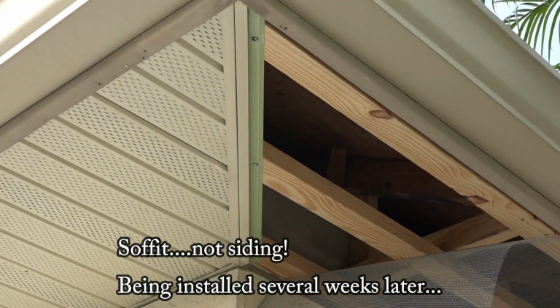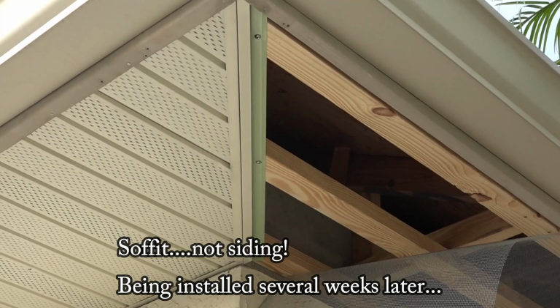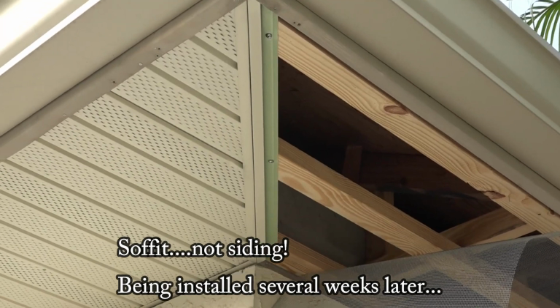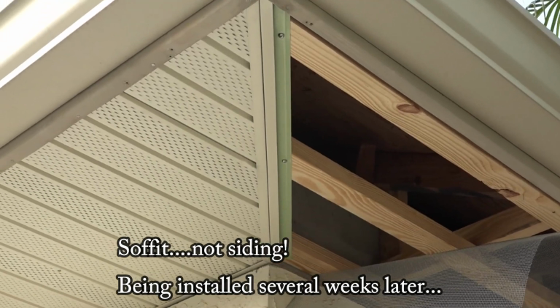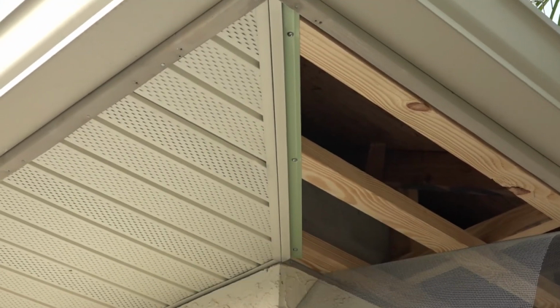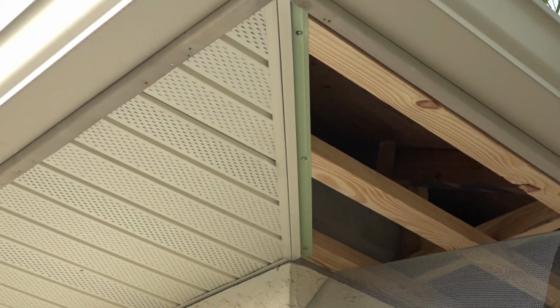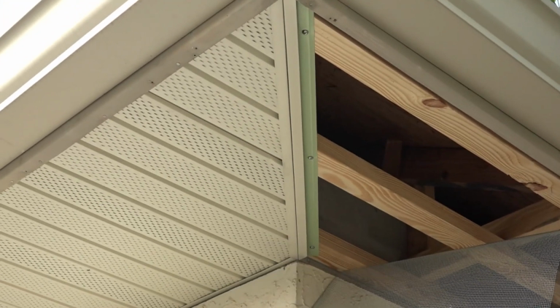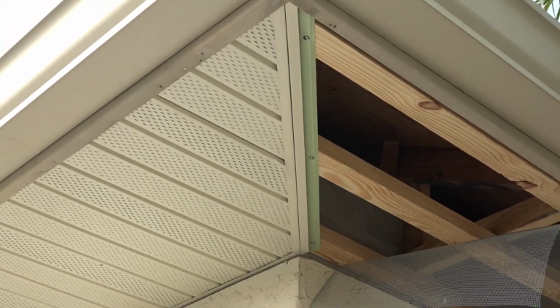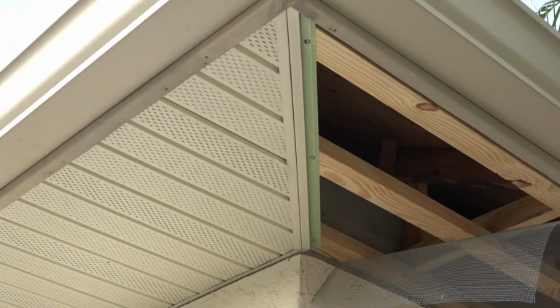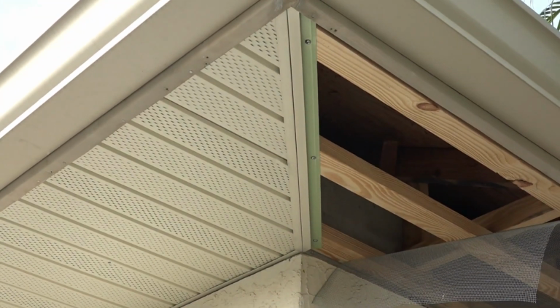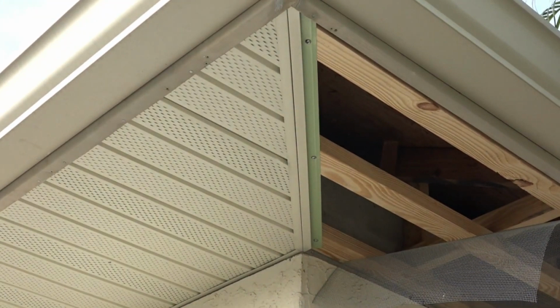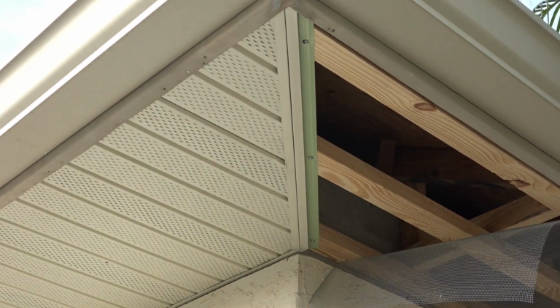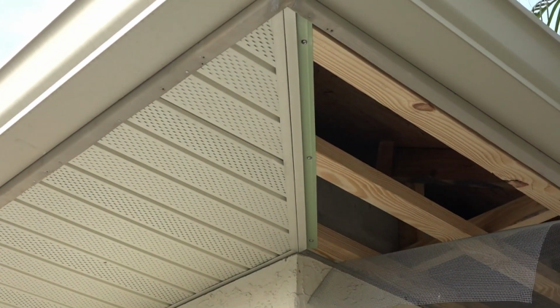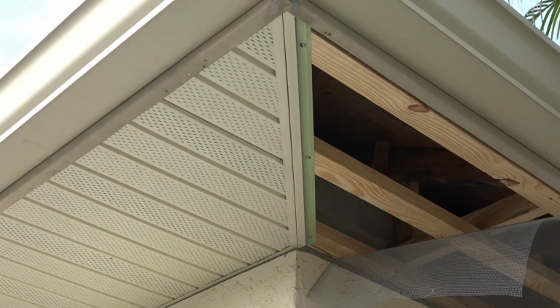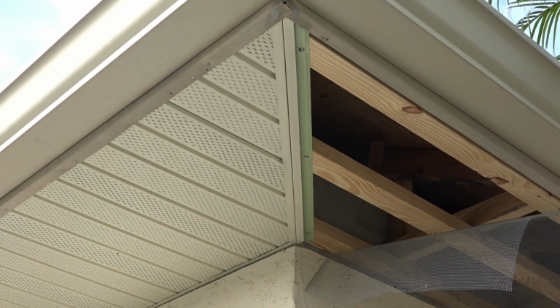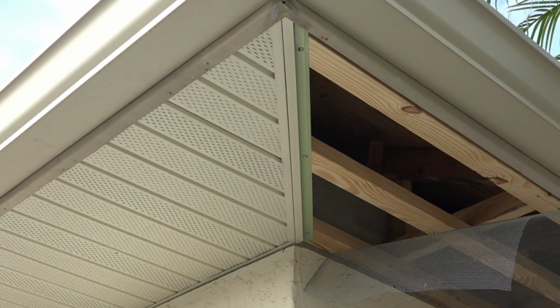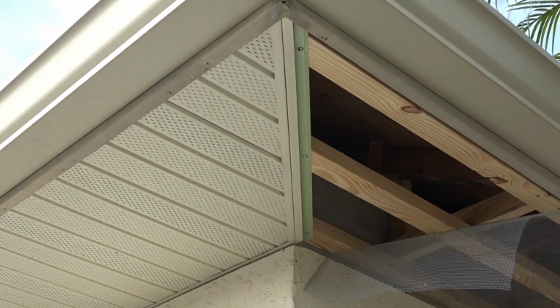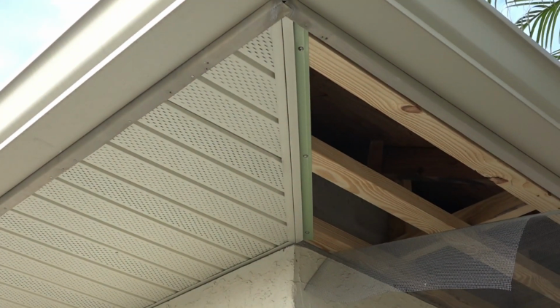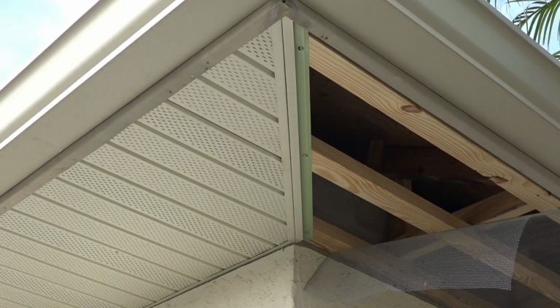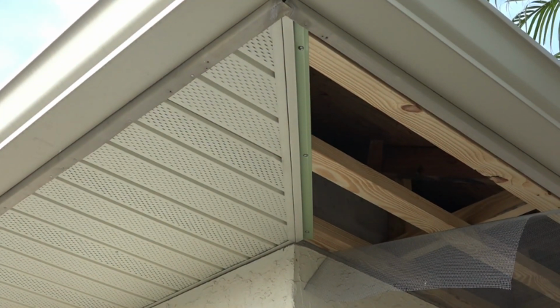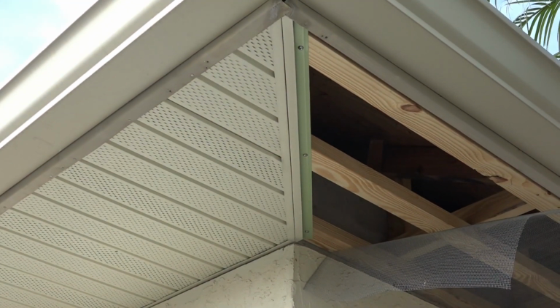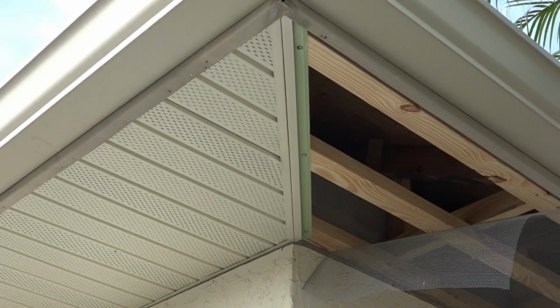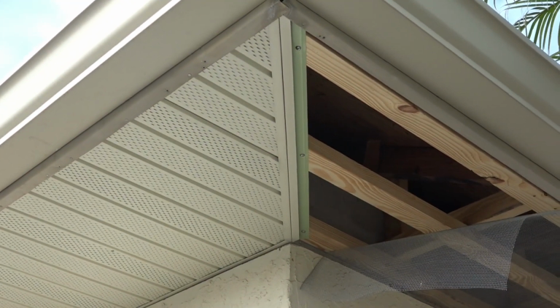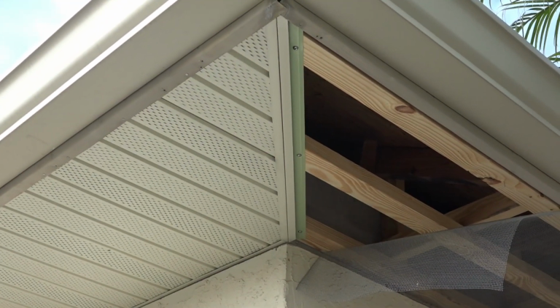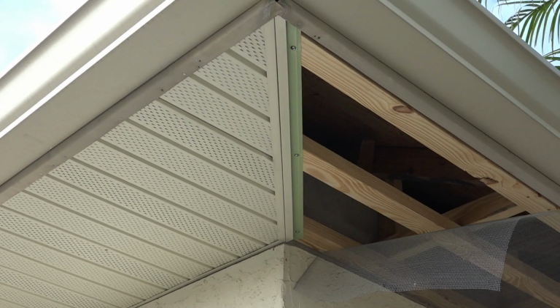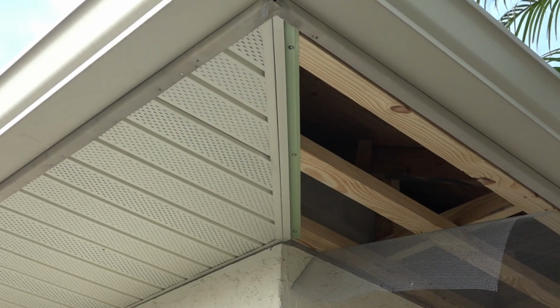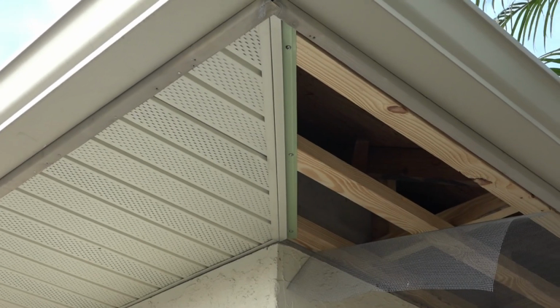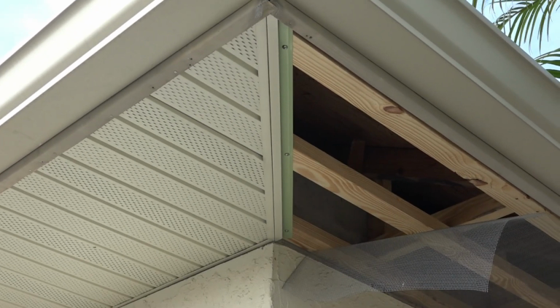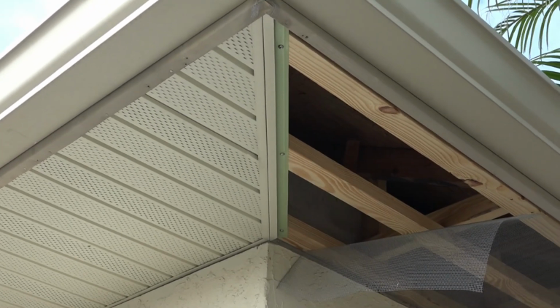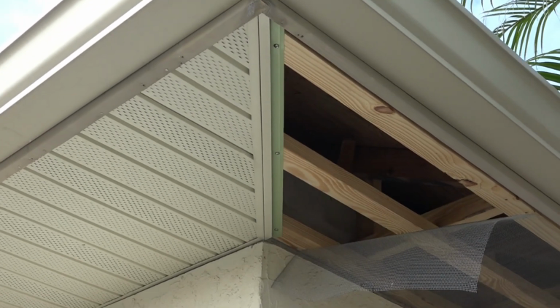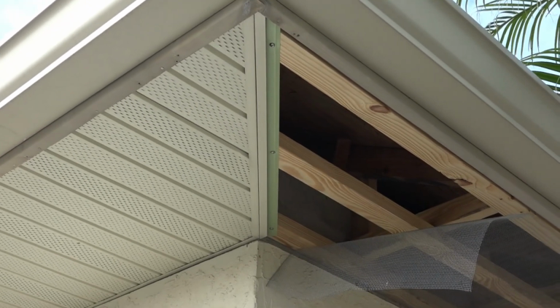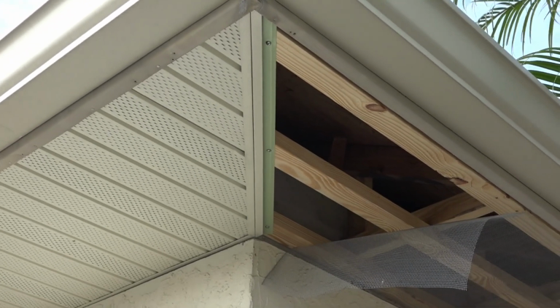In the corners I'm doing a double-V — I just take two pieces of J channel and put them back to back. That's how I'm doing the corners.